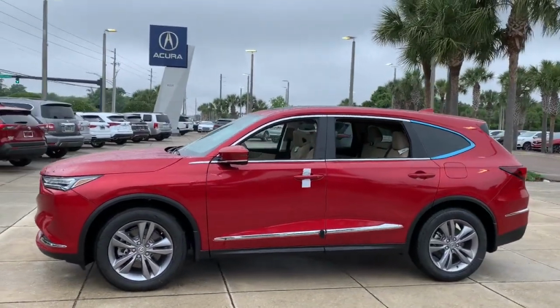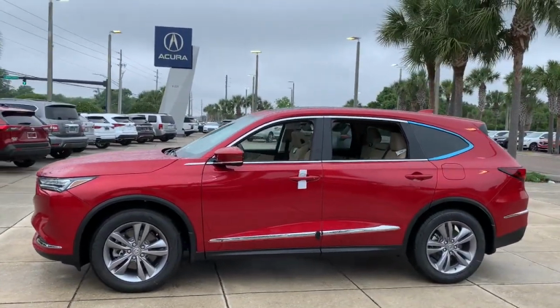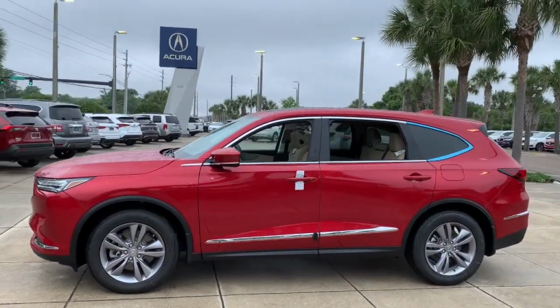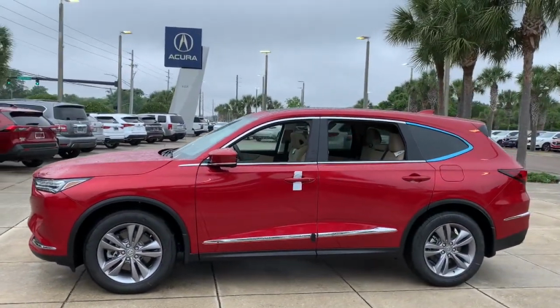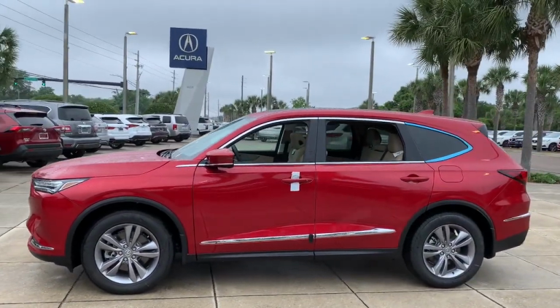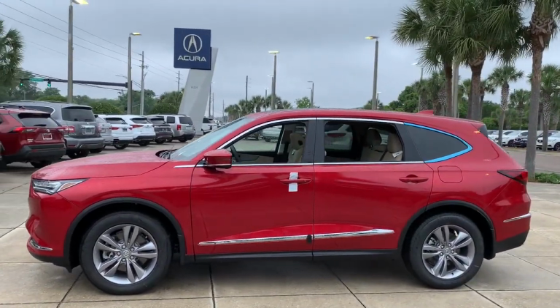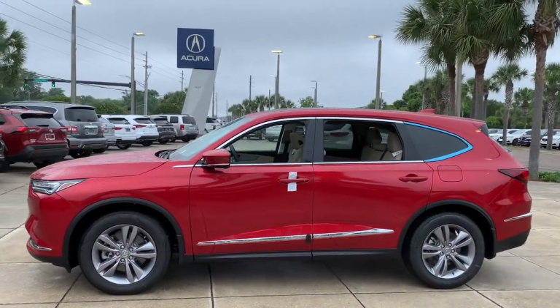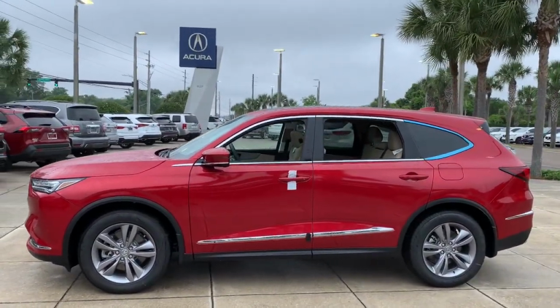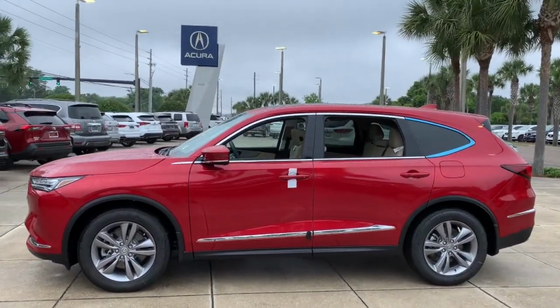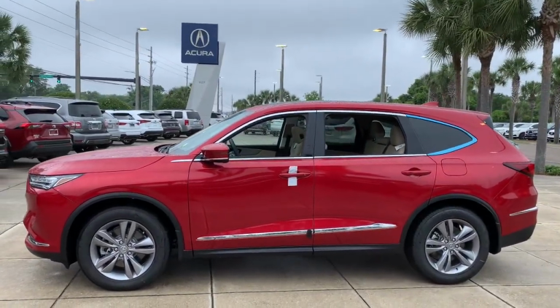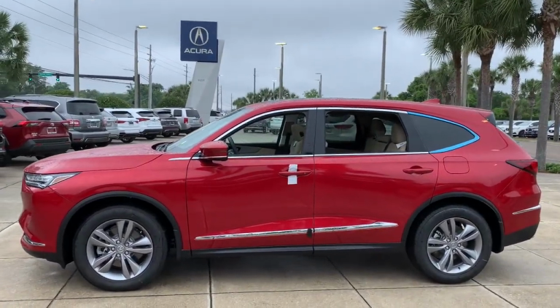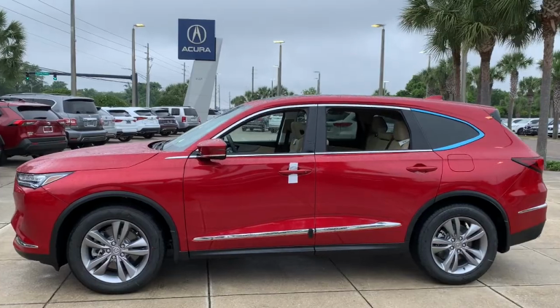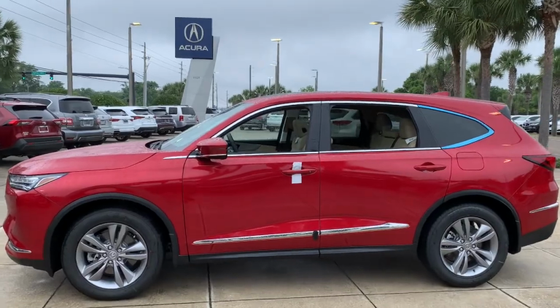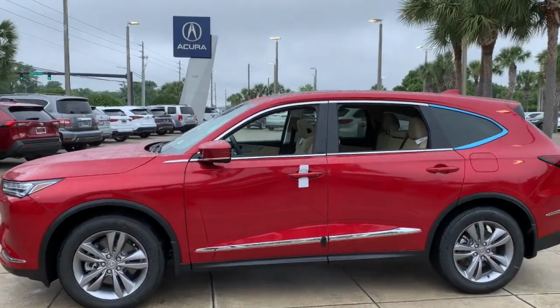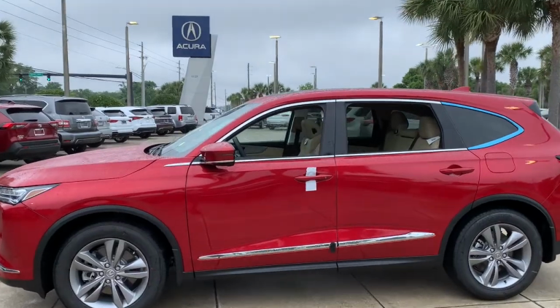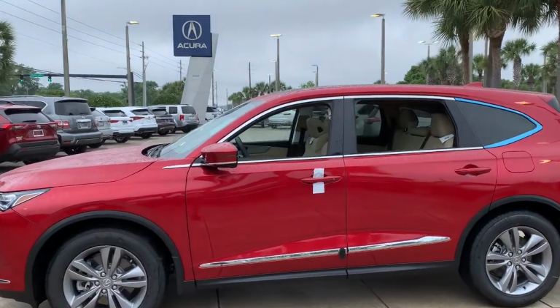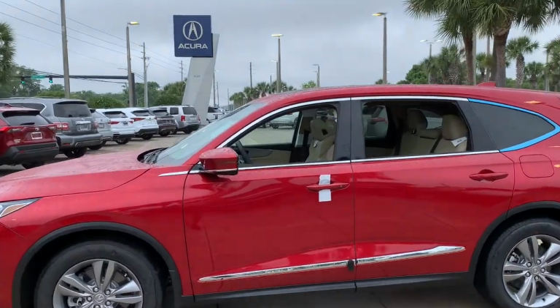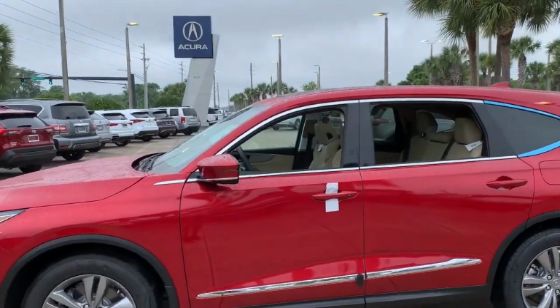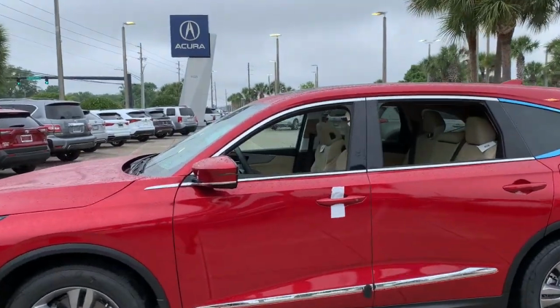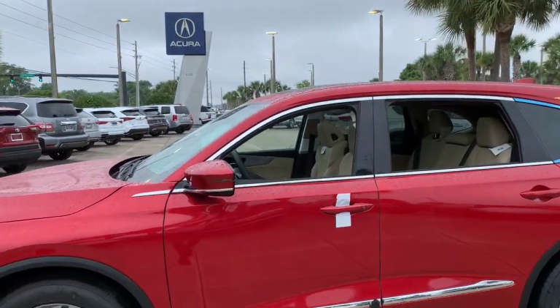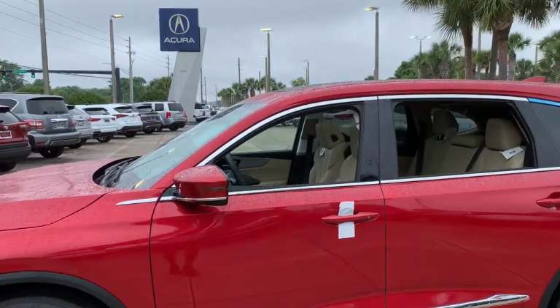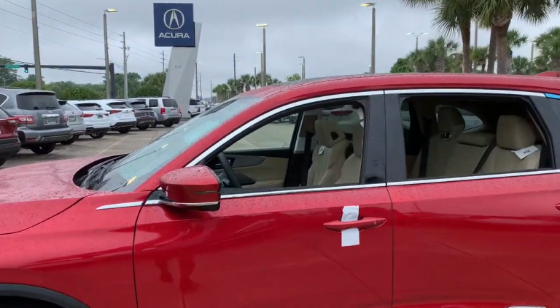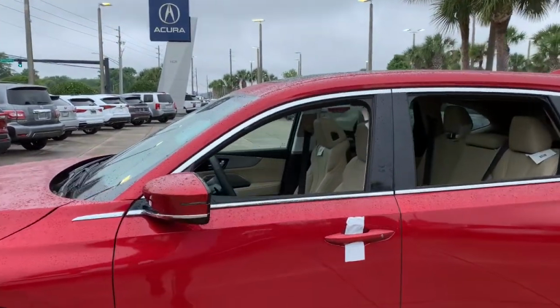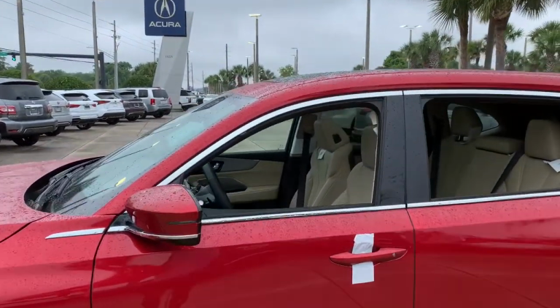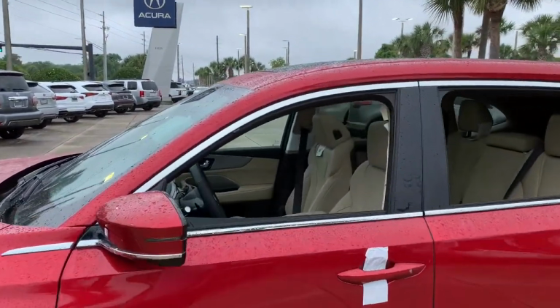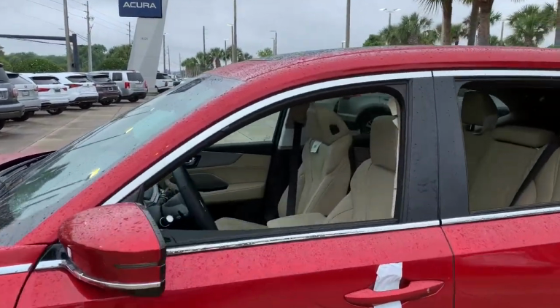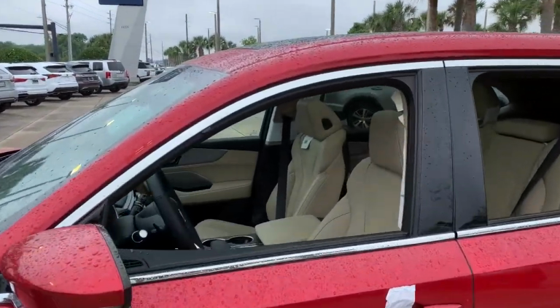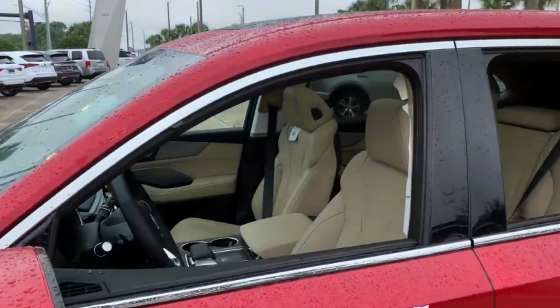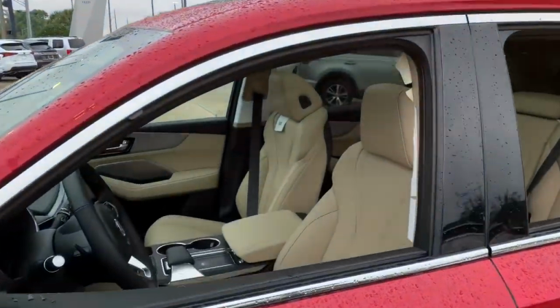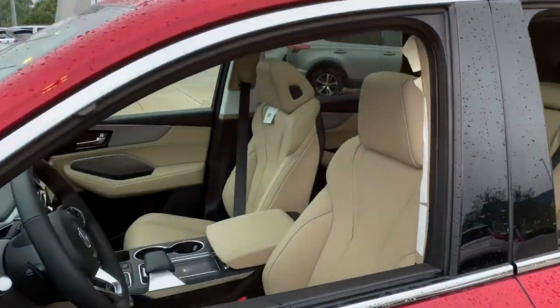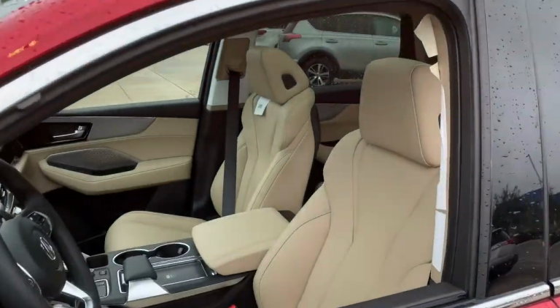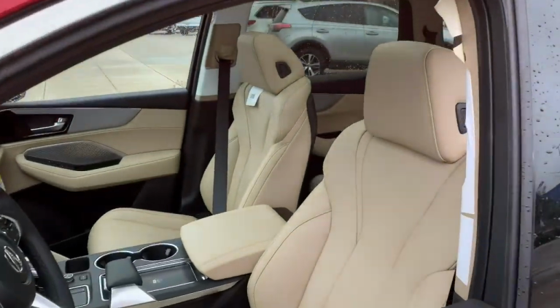Panoramic roof, keyless entry, sun/moonroof, backup camera, power passenger seat.